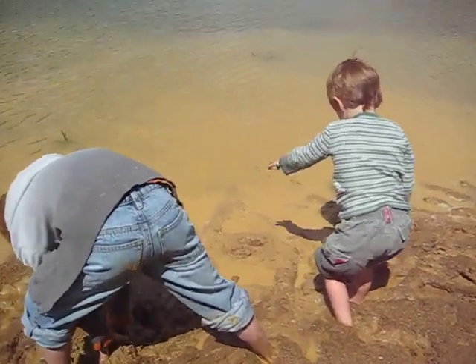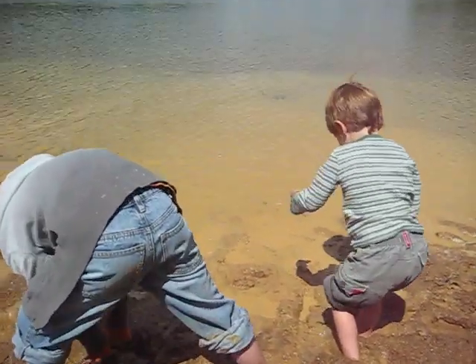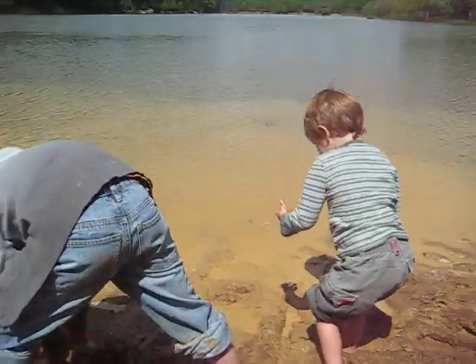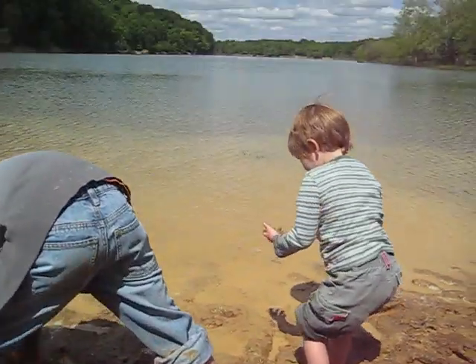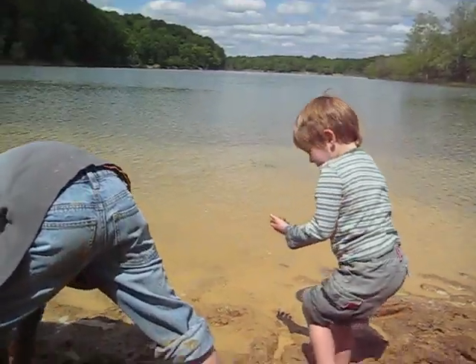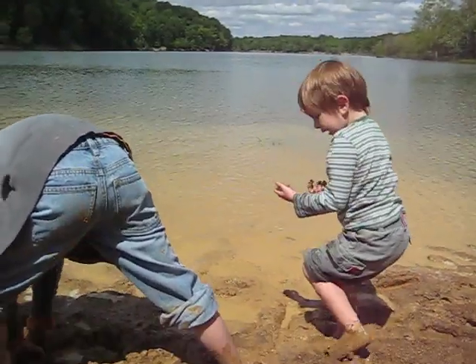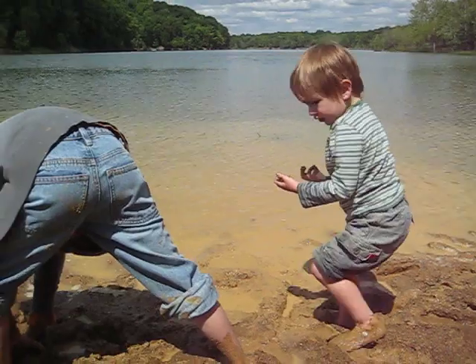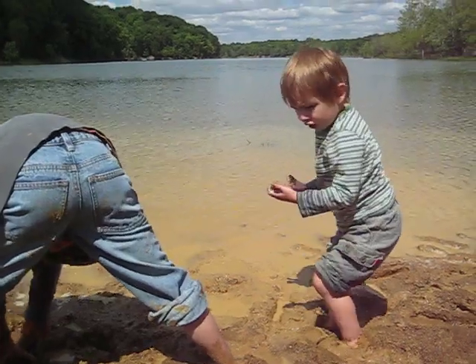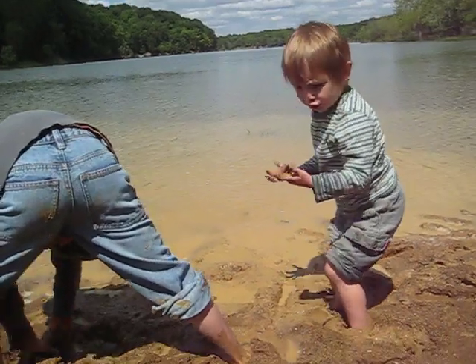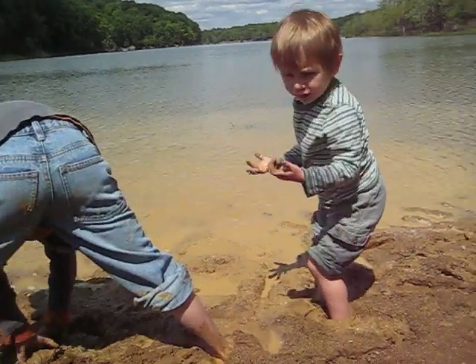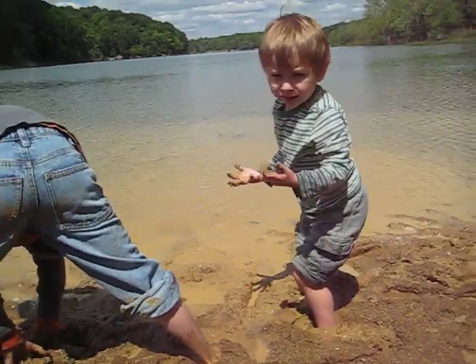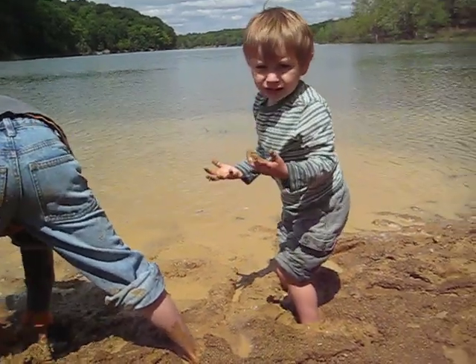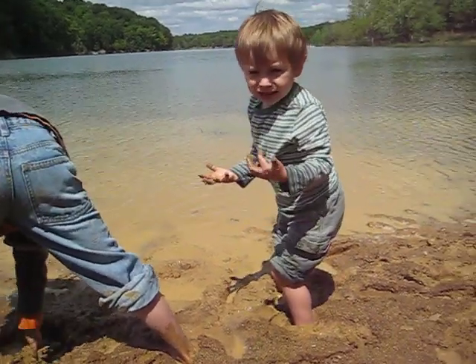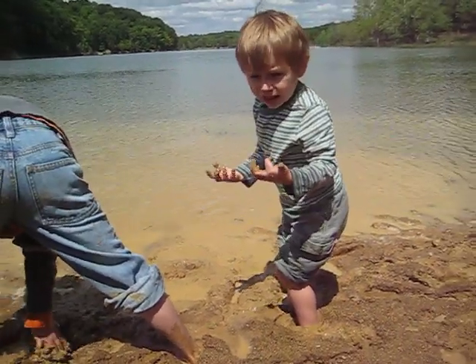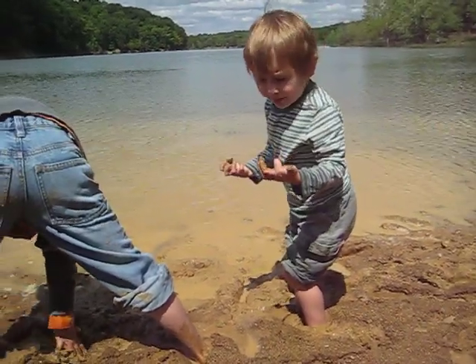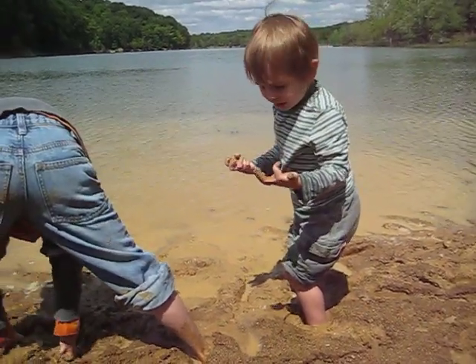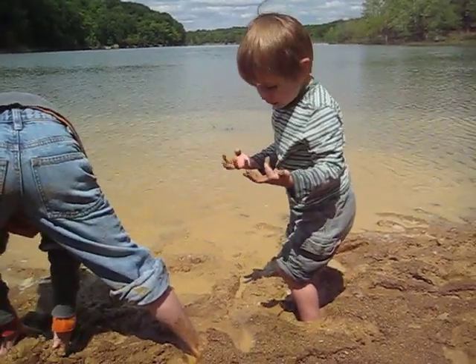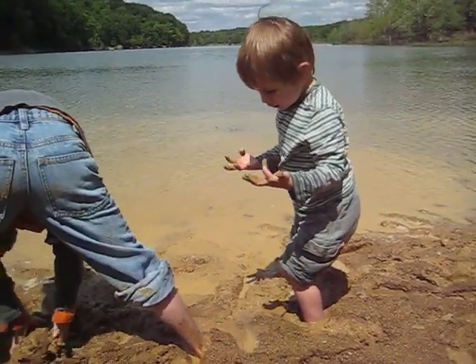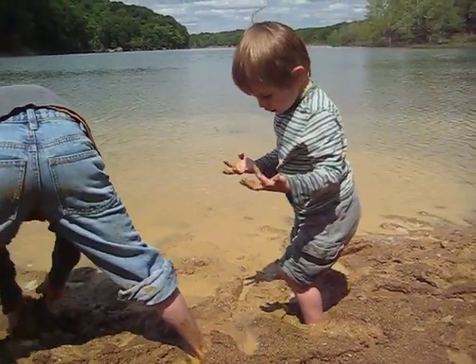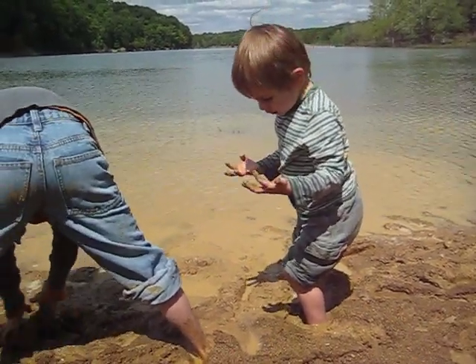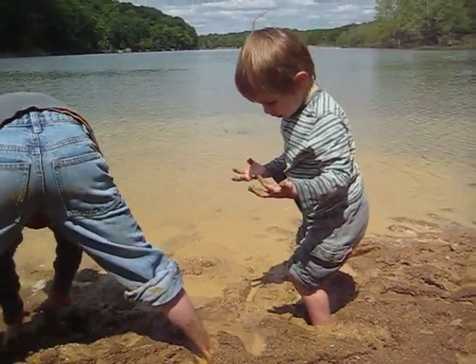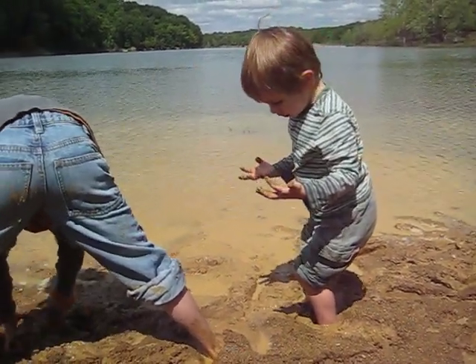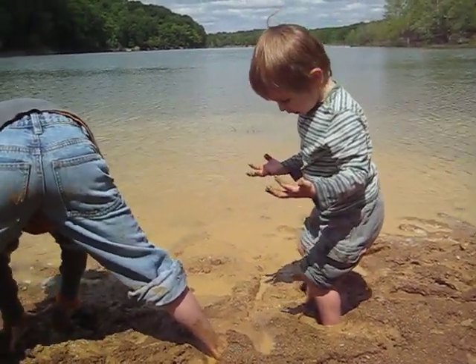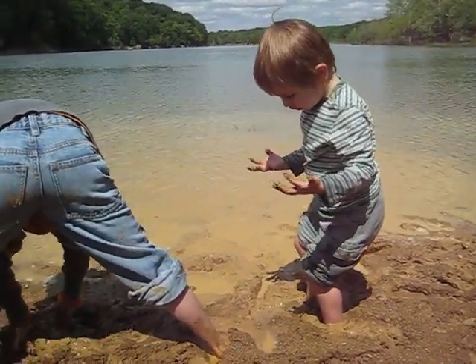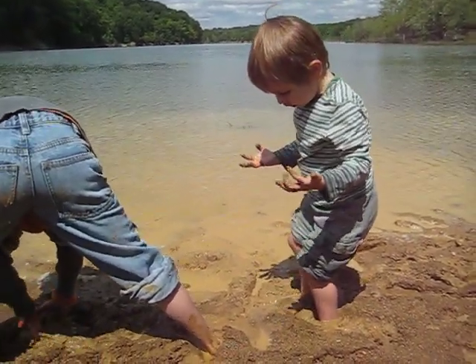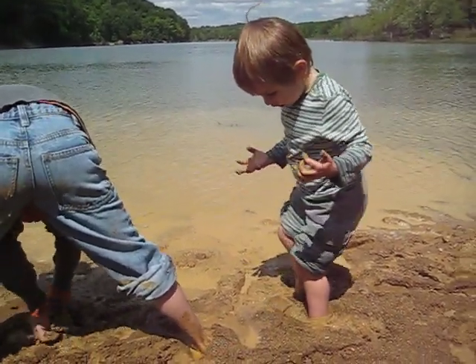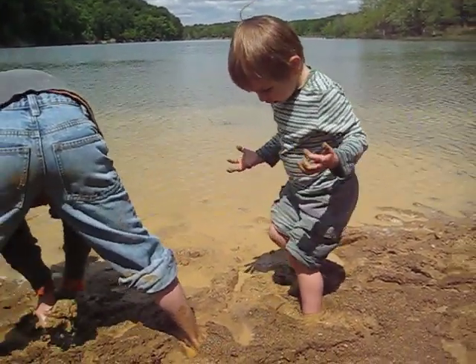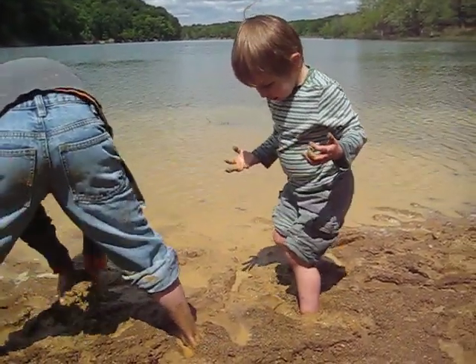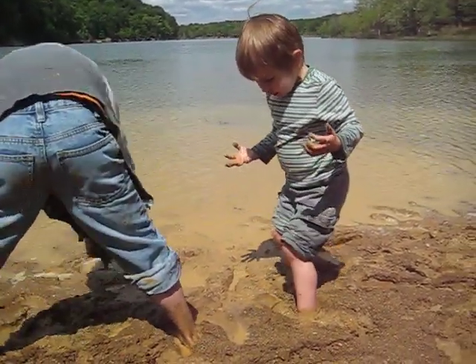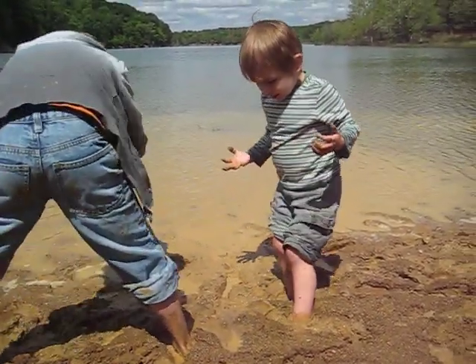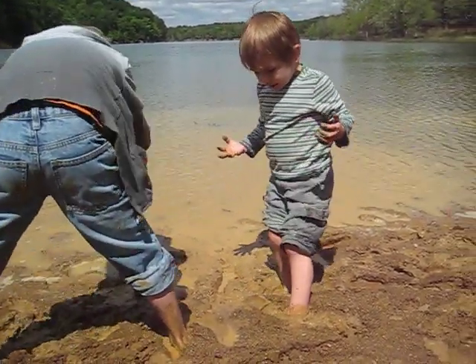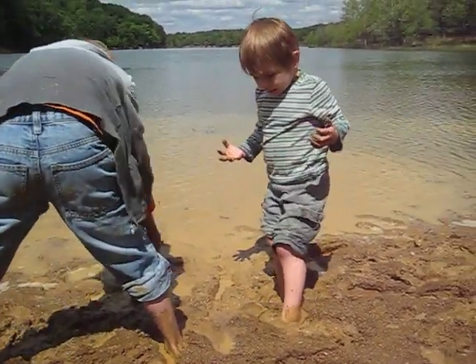Mom, my hands are dirty. Clean them. I'm stuck. They're going to get dirty.